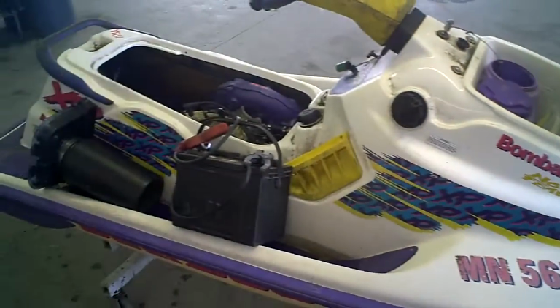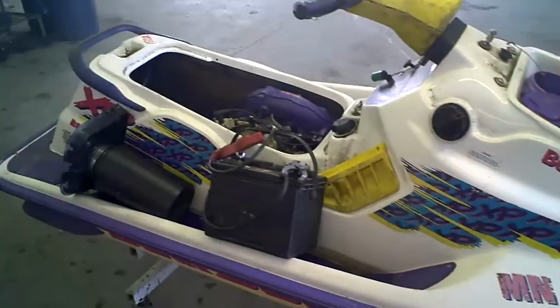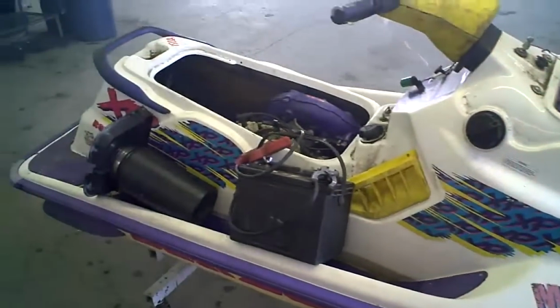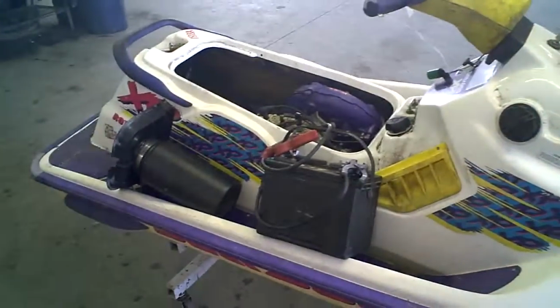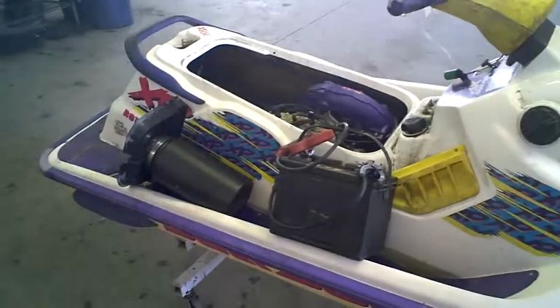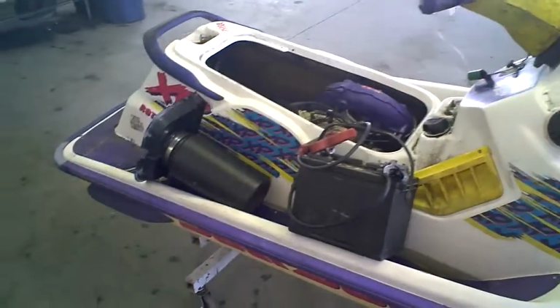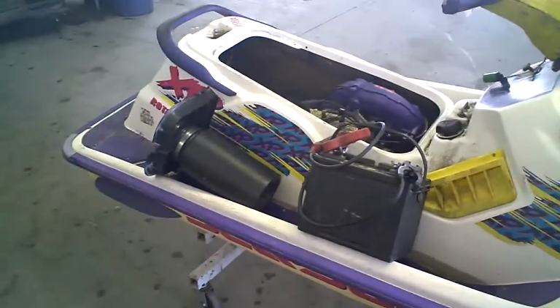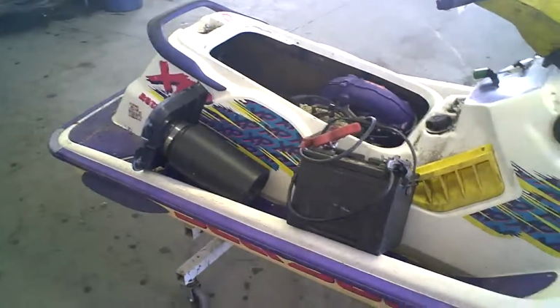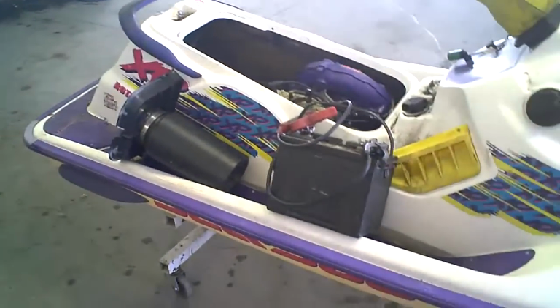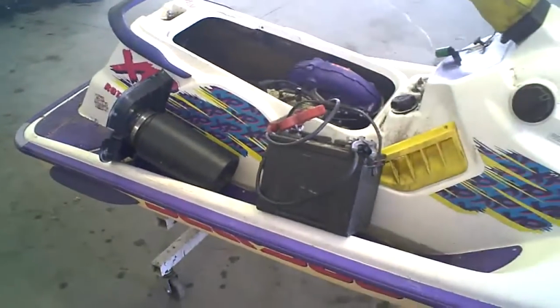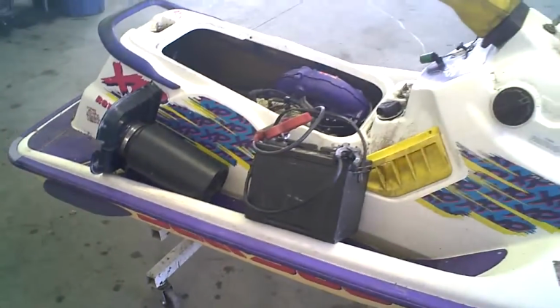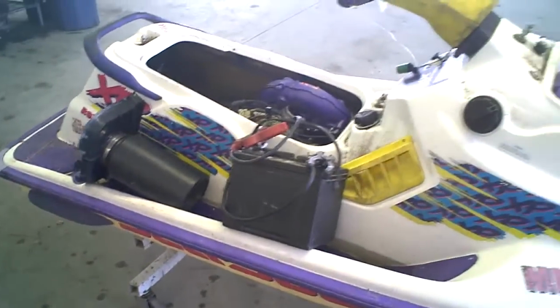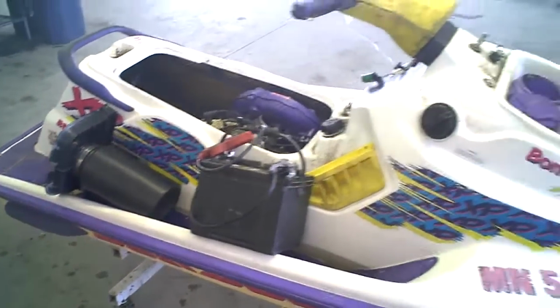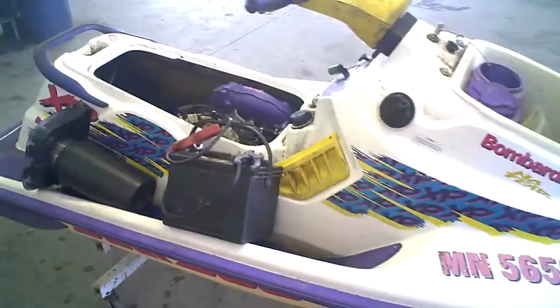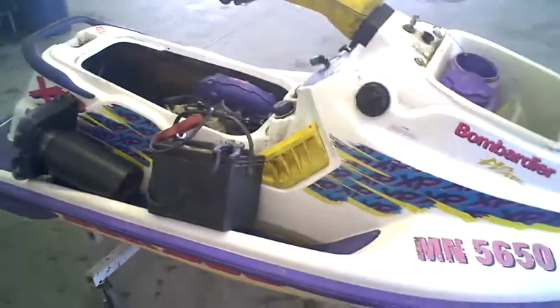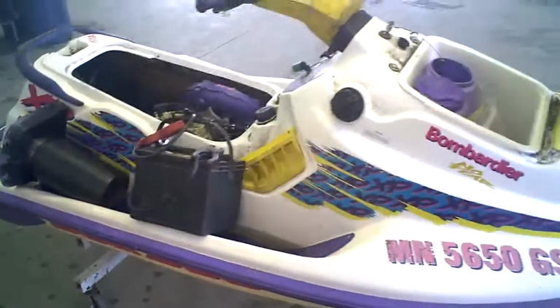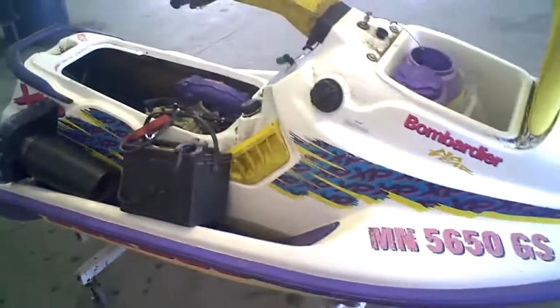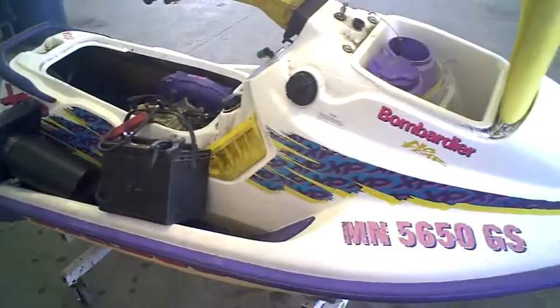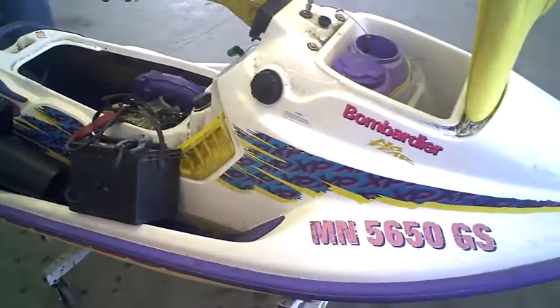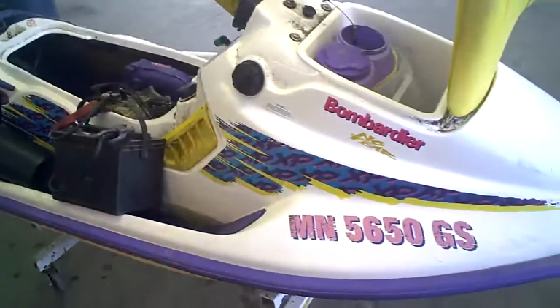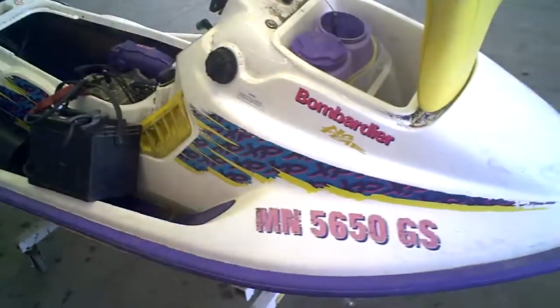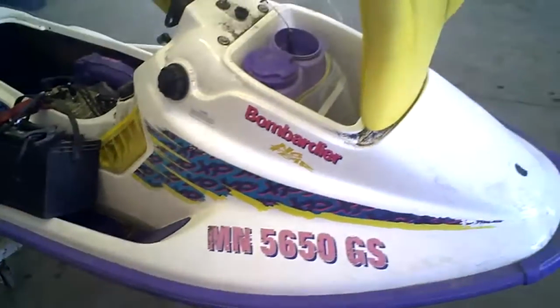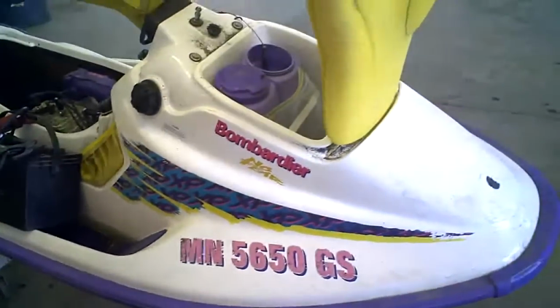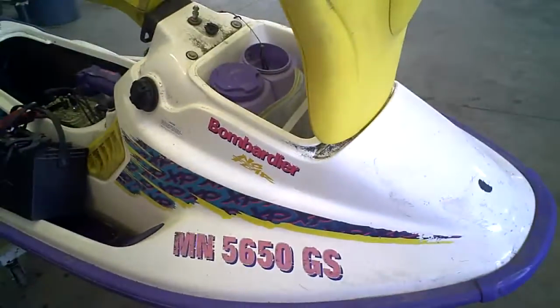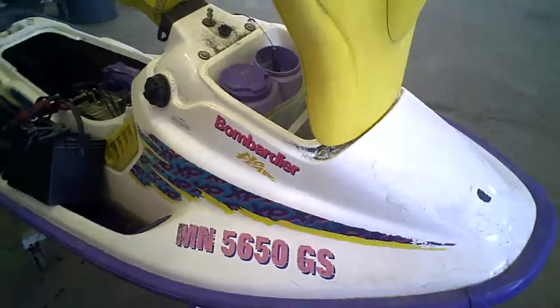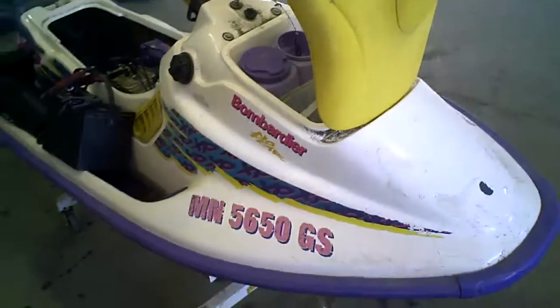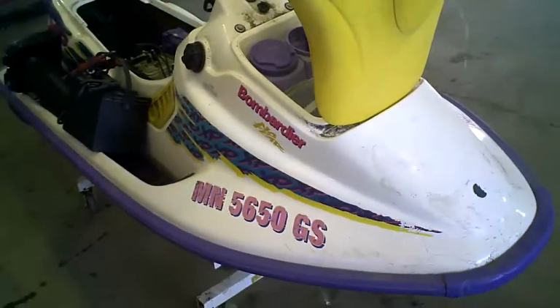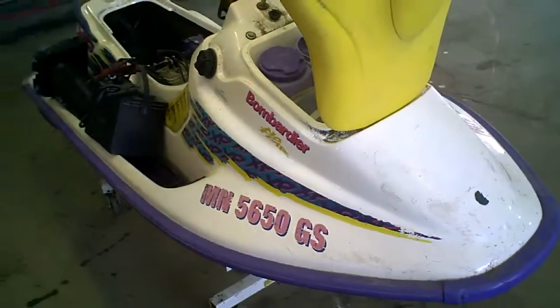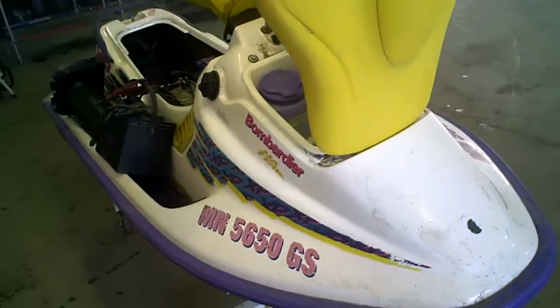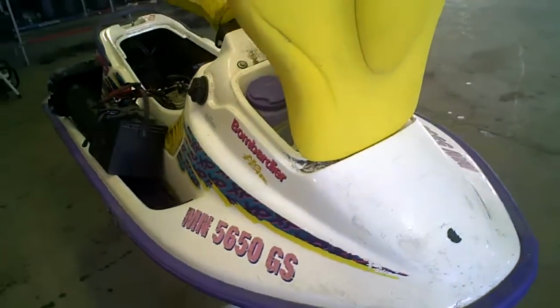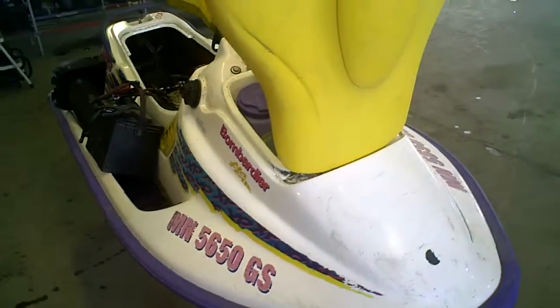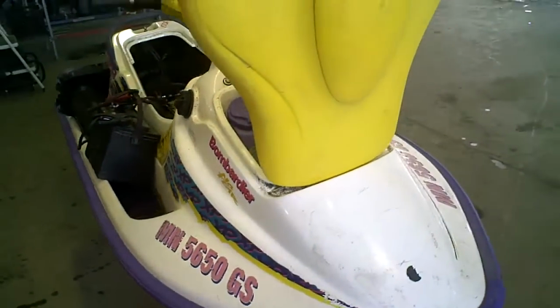We'll compression test the engine — it's got $1.25 a hole. Thanks for stopping by.